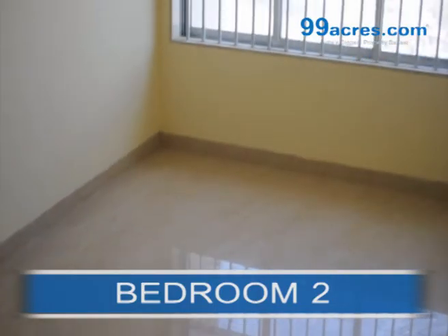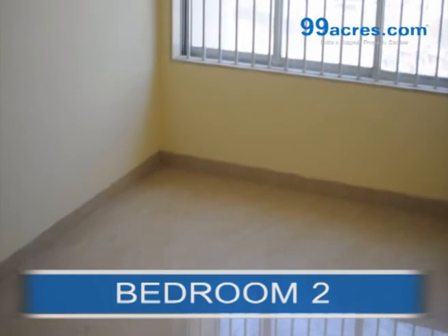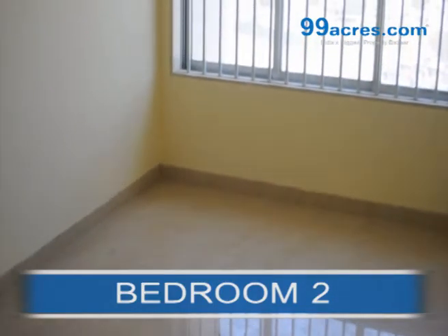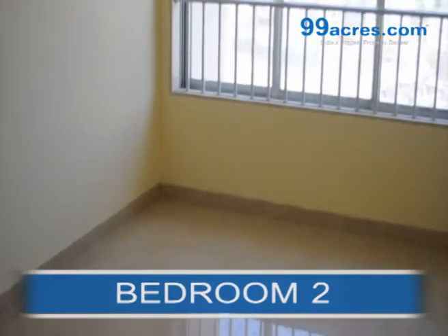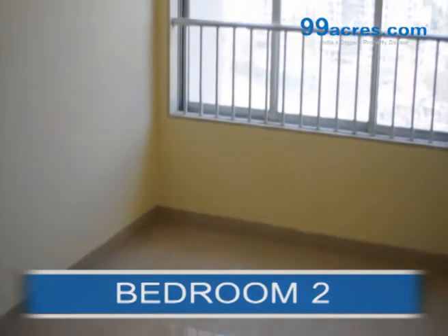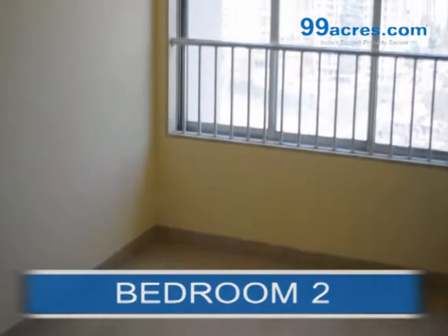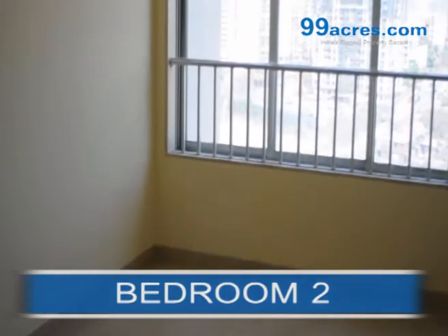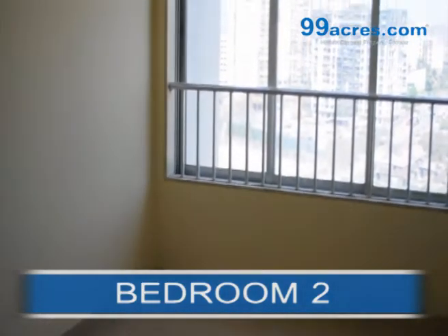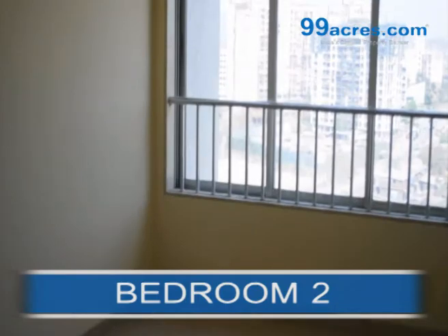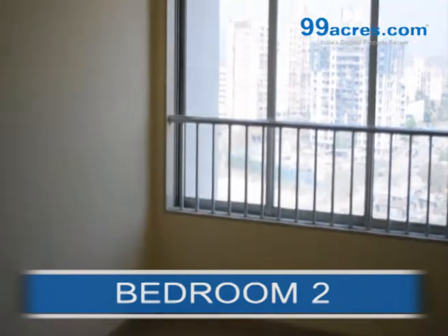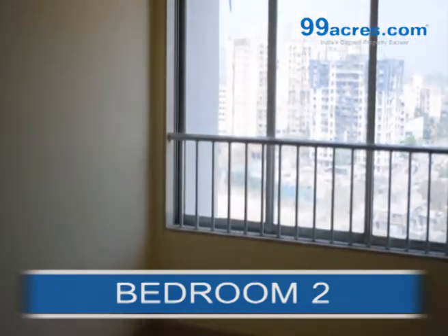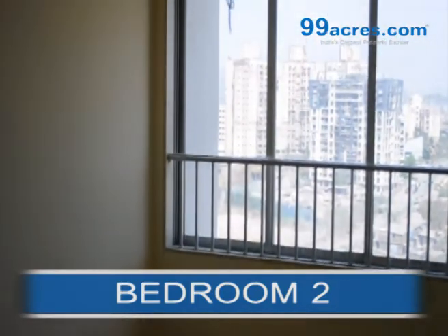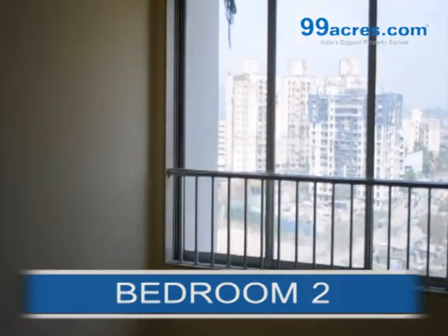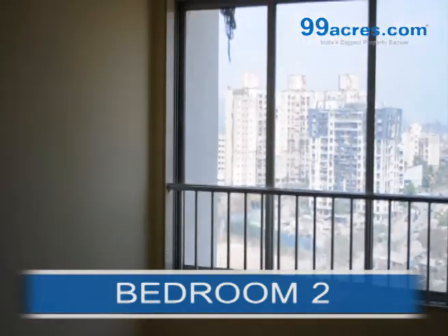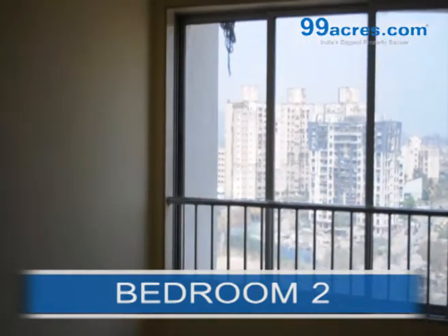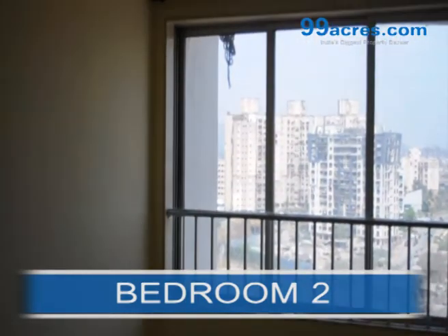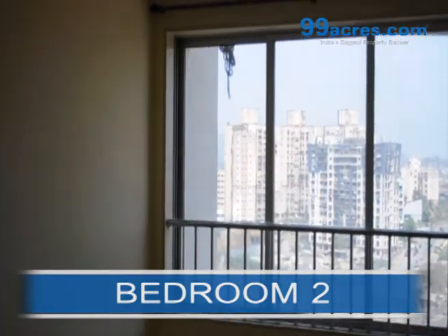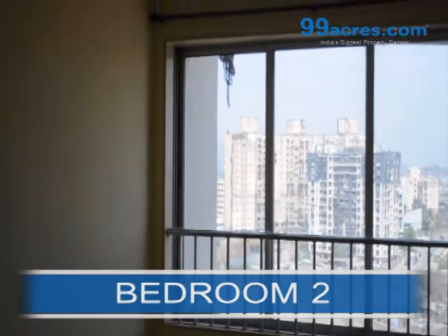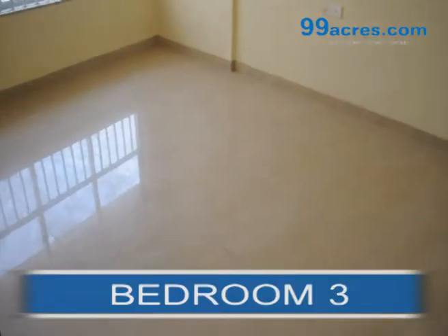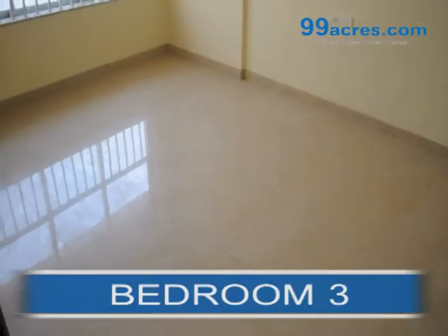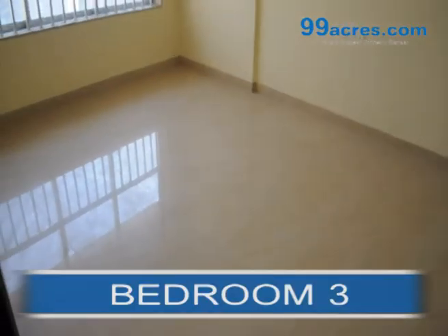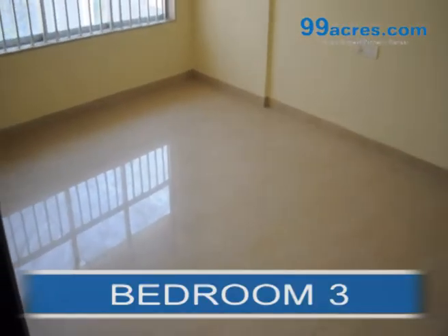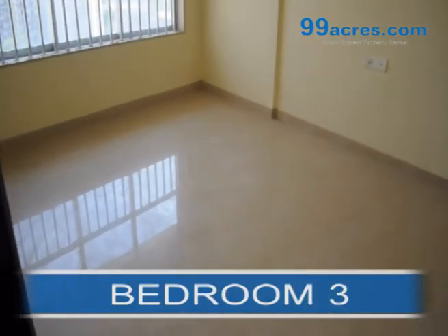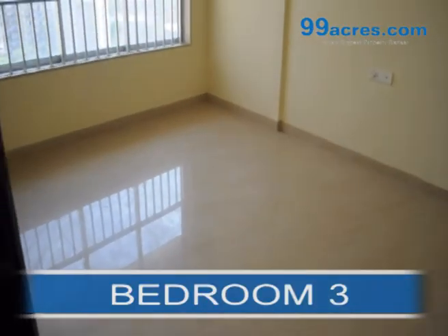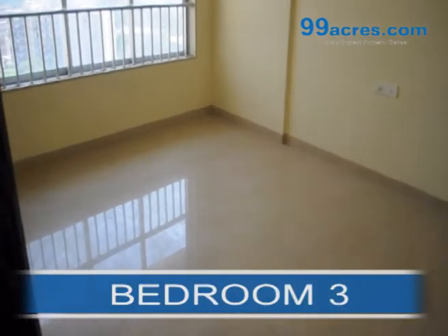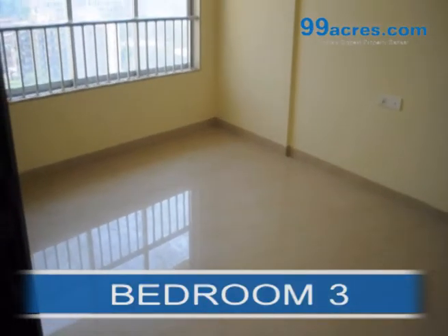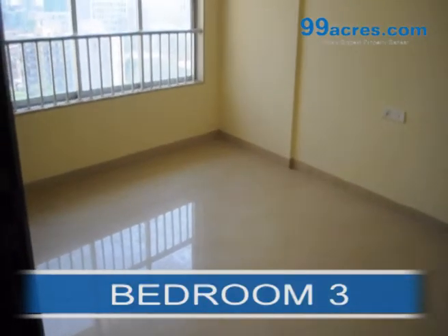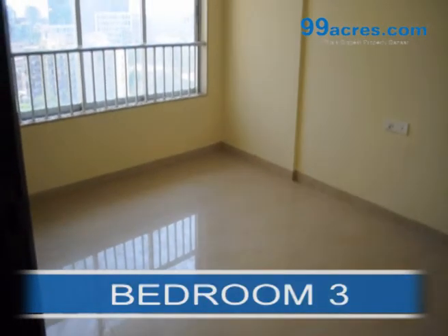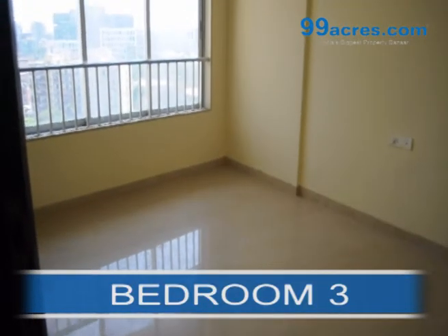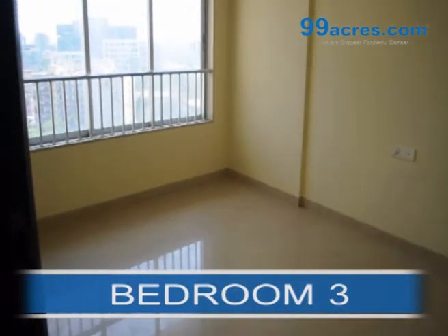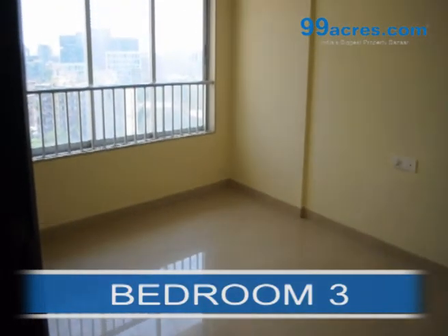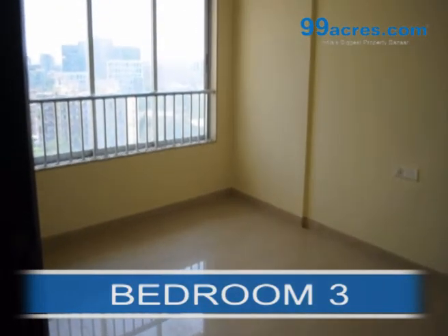This is the second bedroom, and this is the third bedroom.